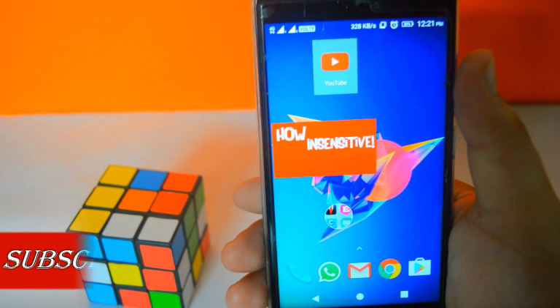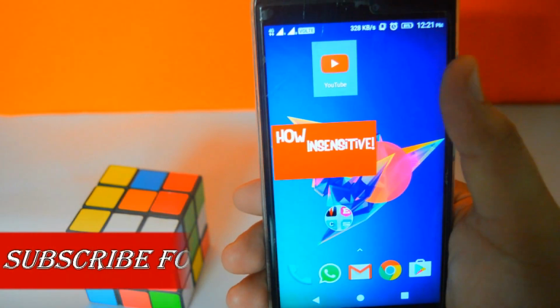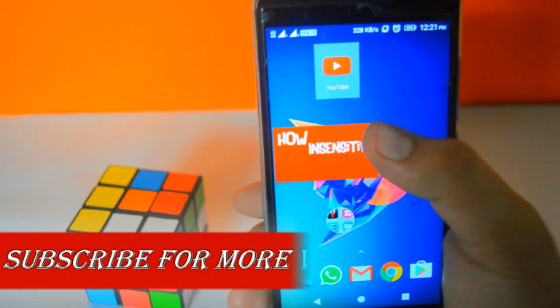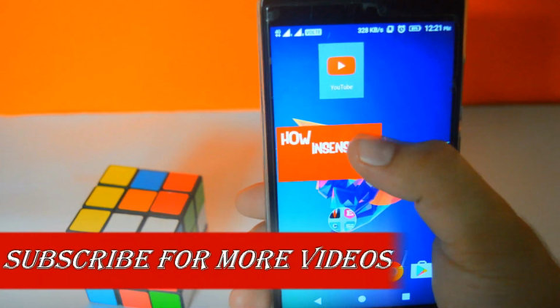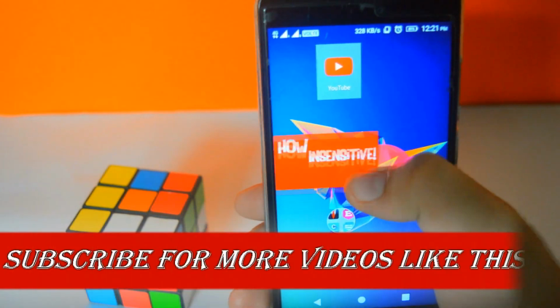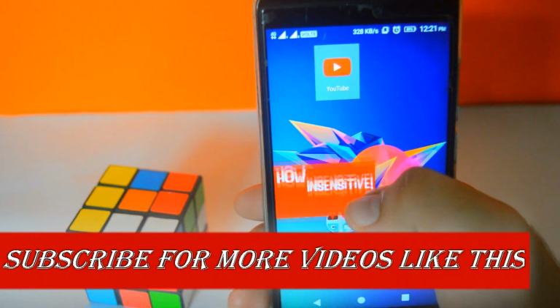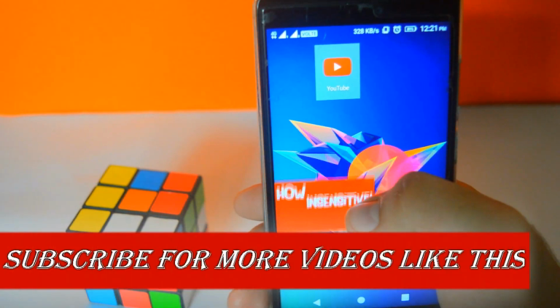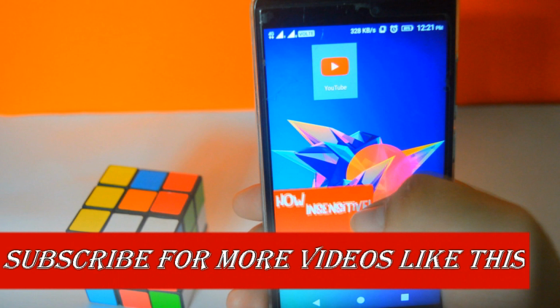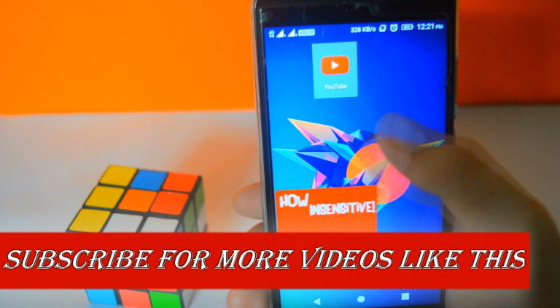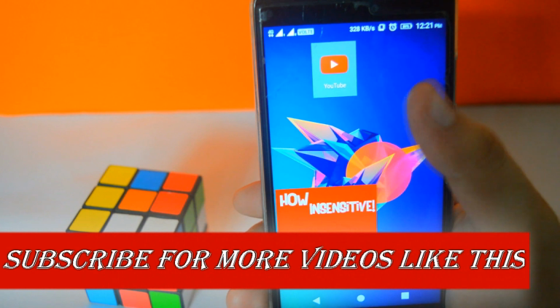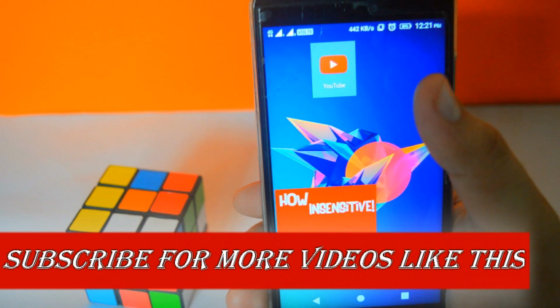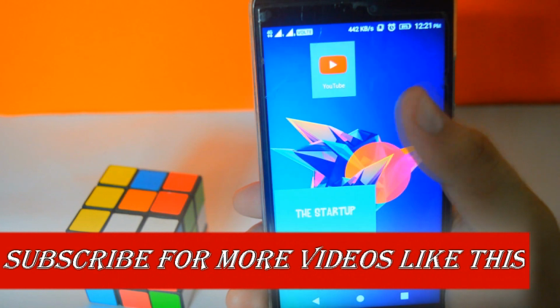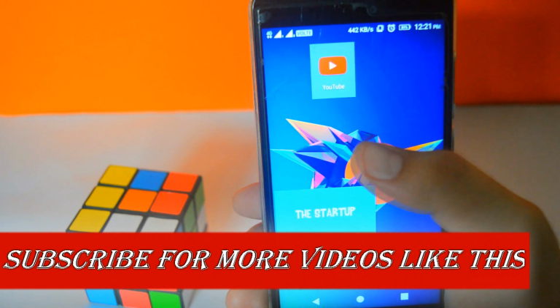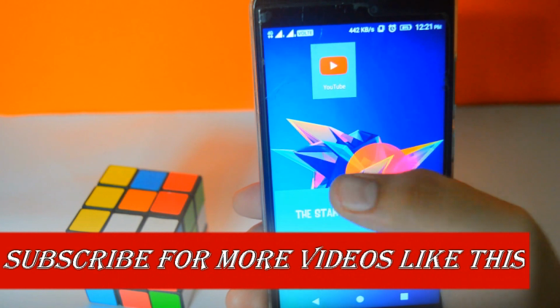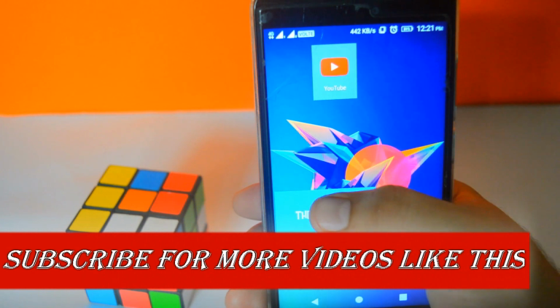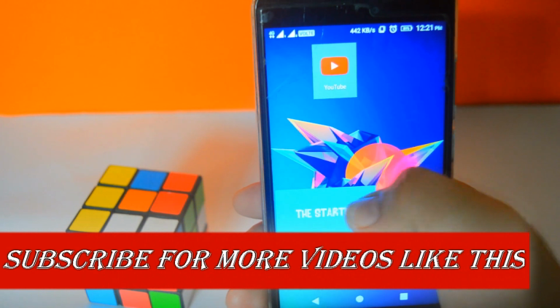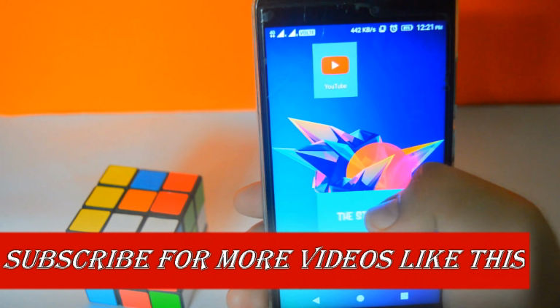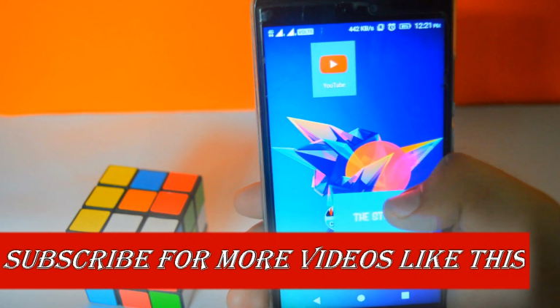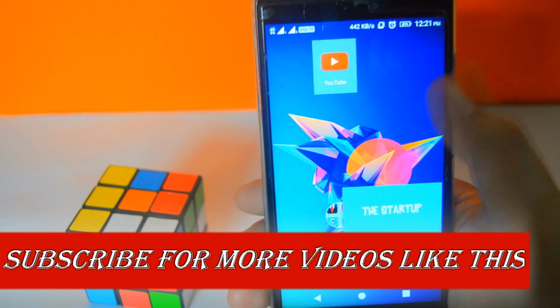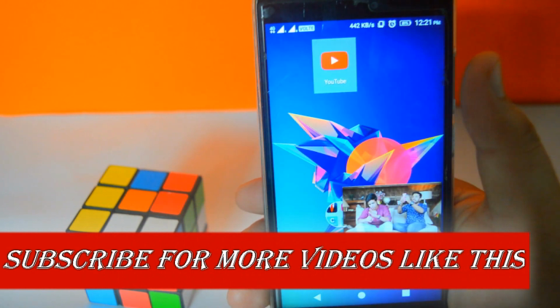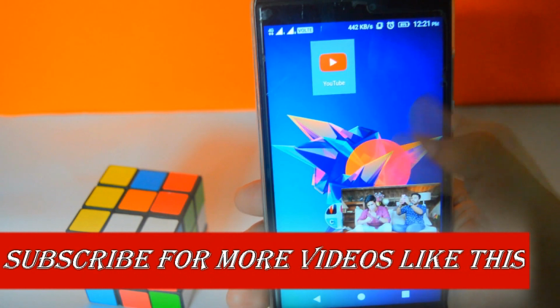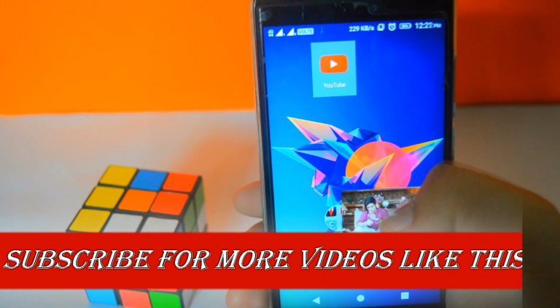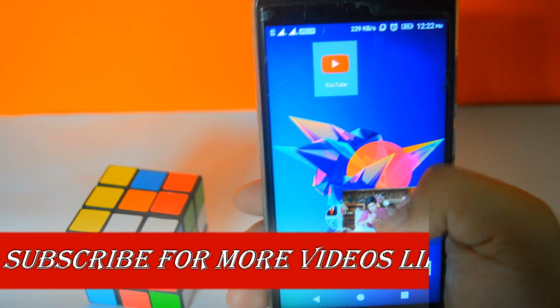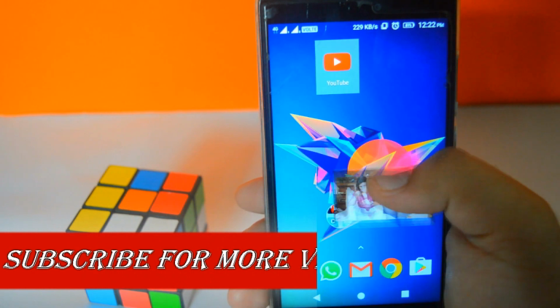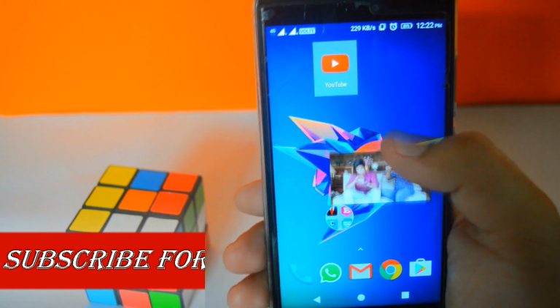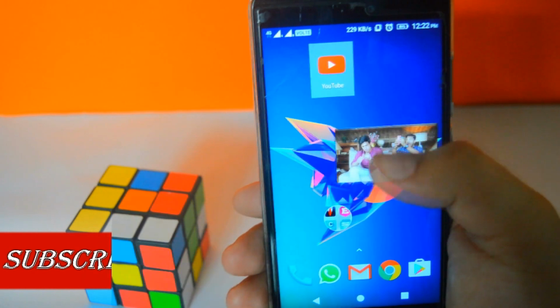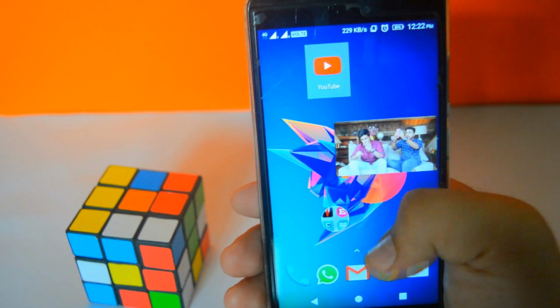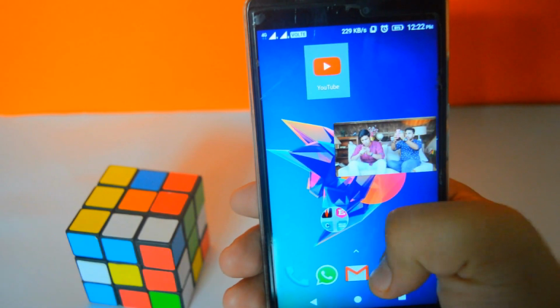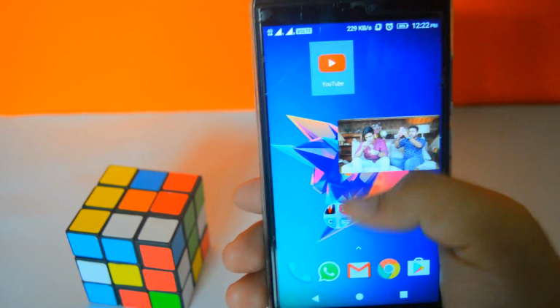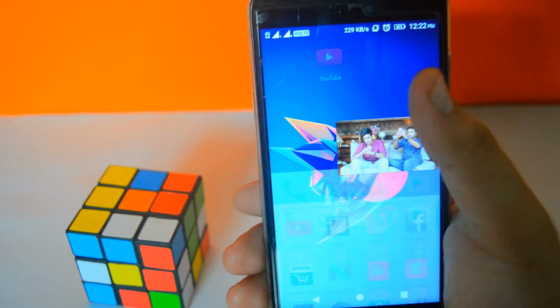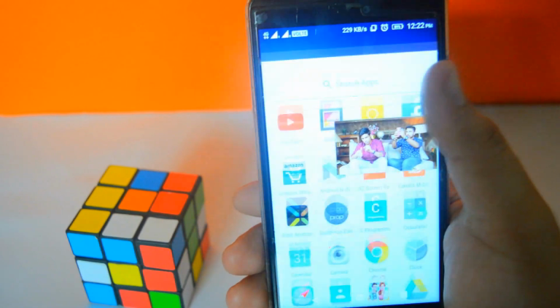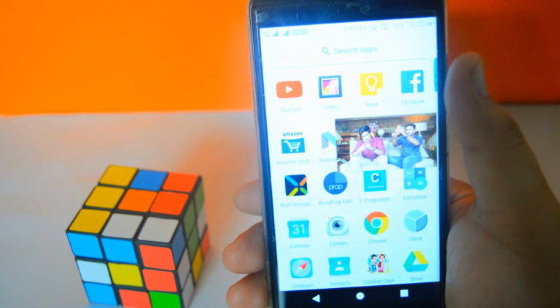That's it about the video guys. Hit the red subscribe button for more videos like this and I will see you guys in the next one.